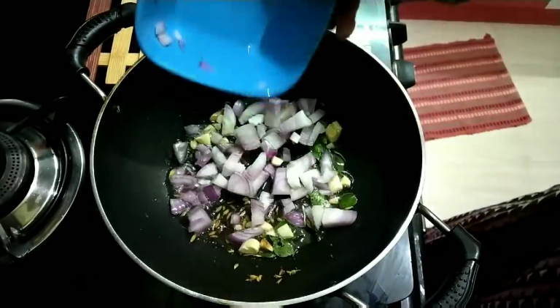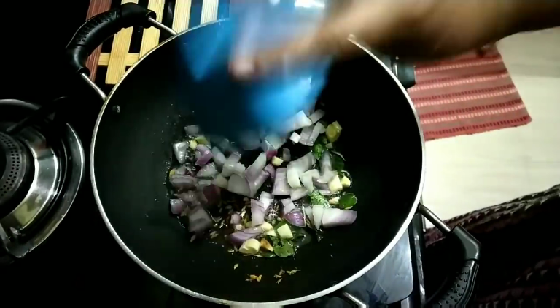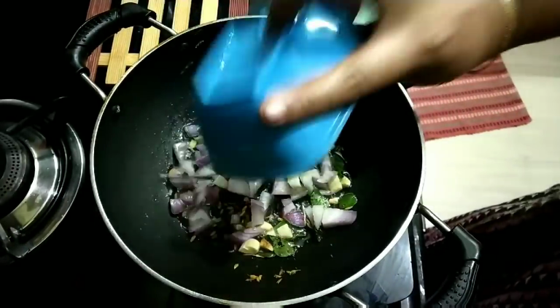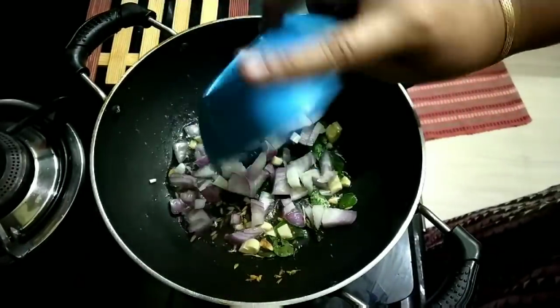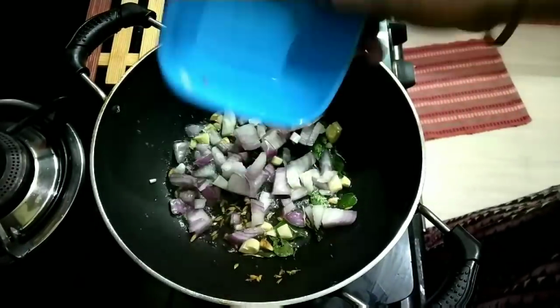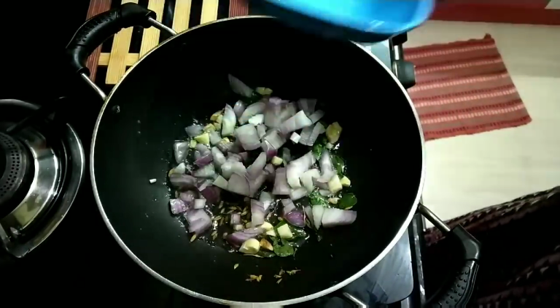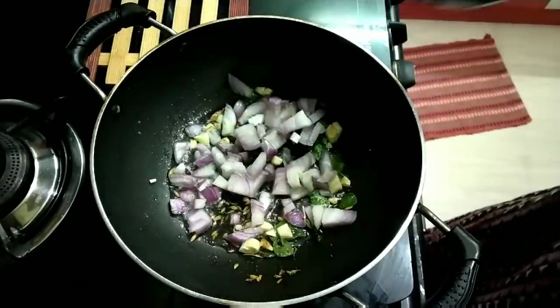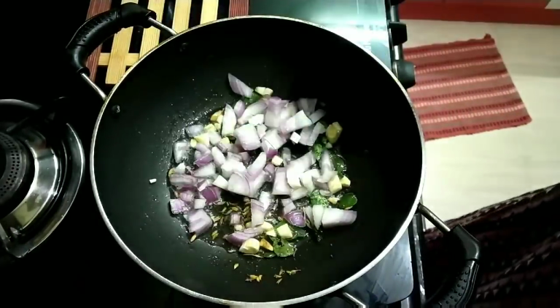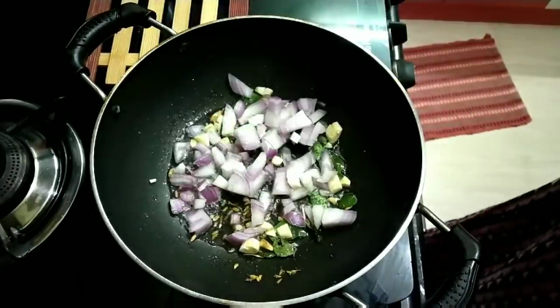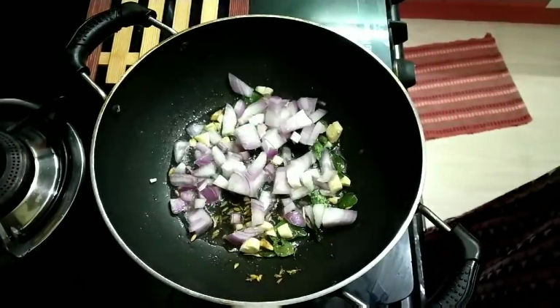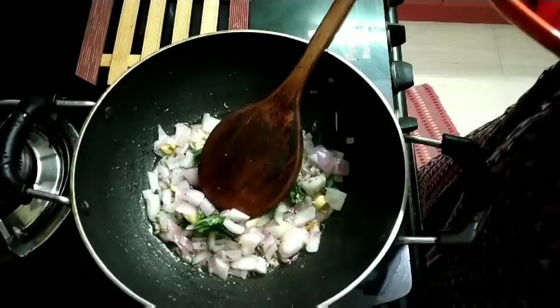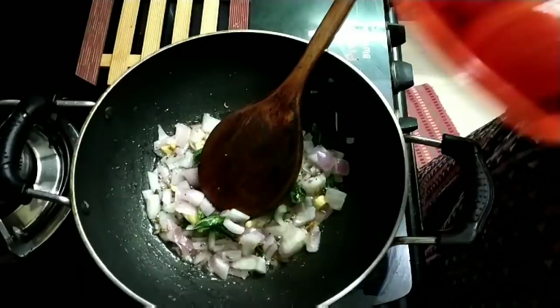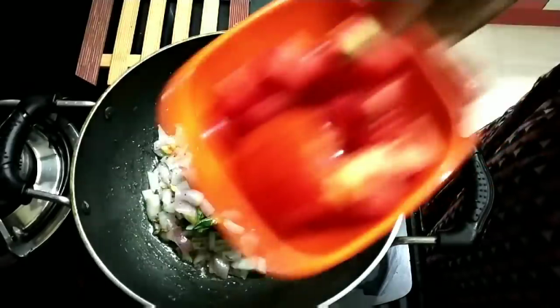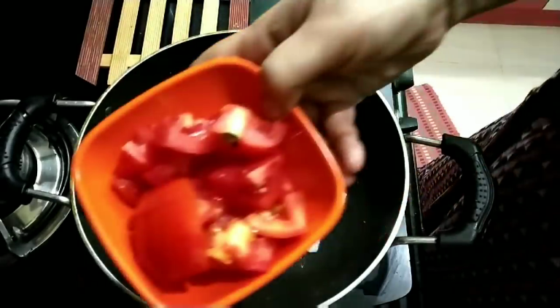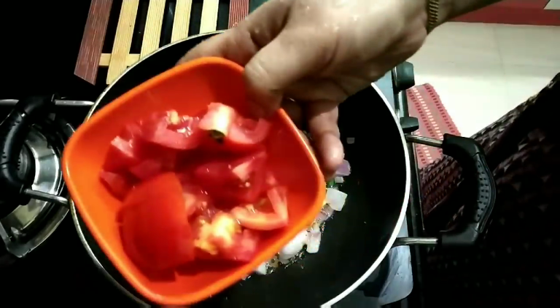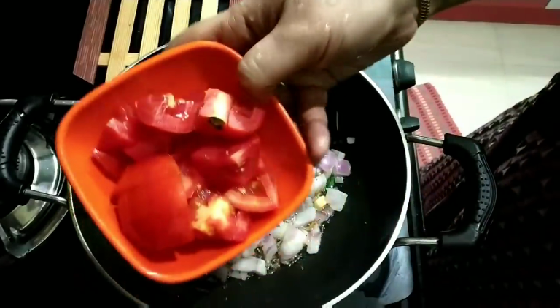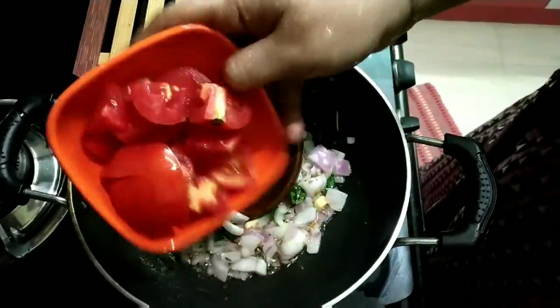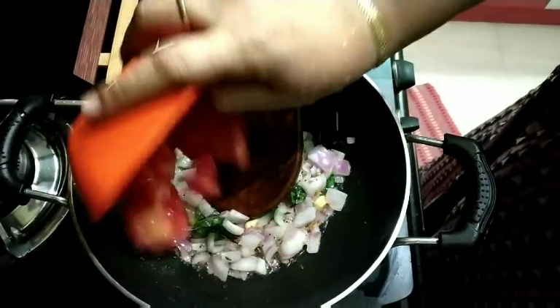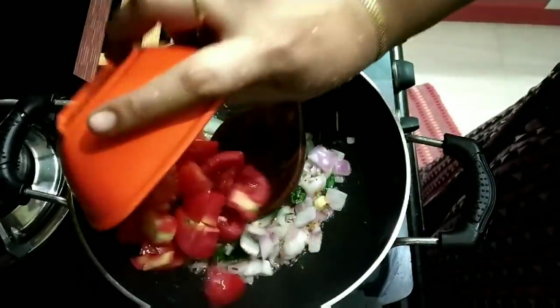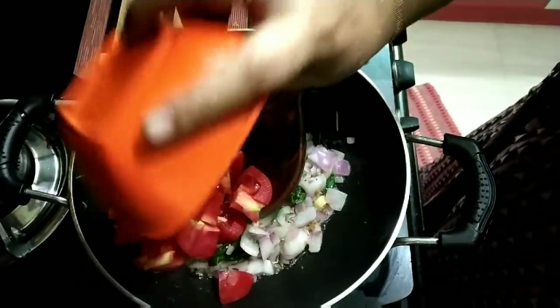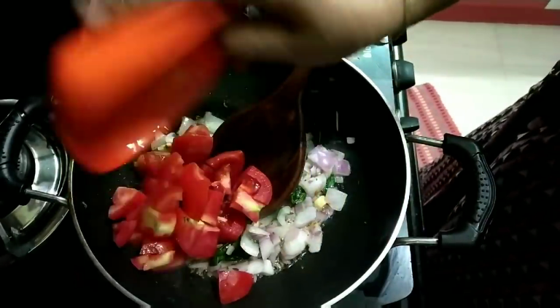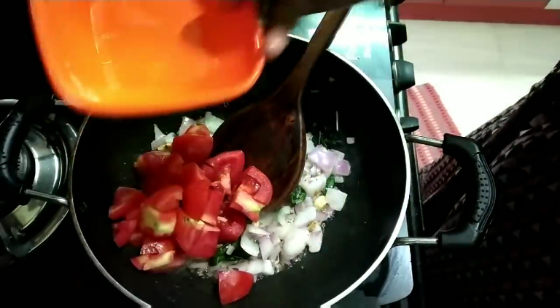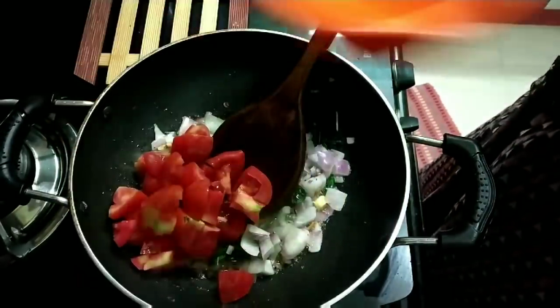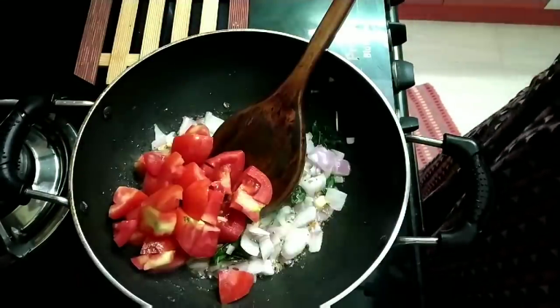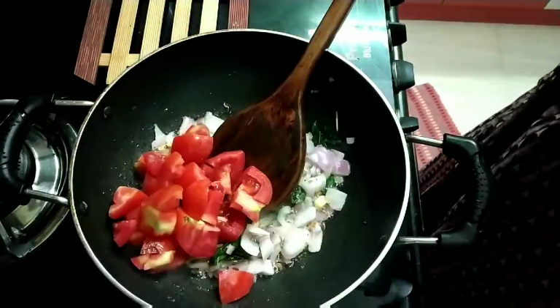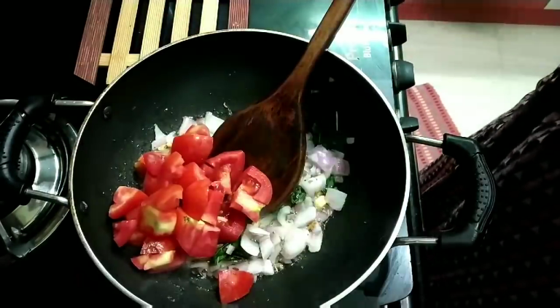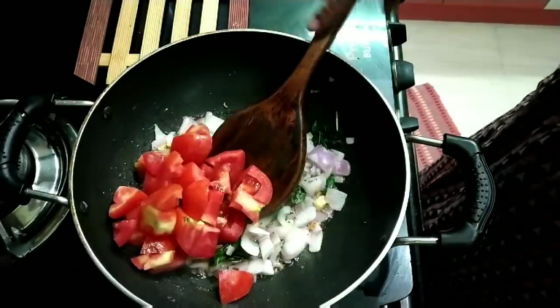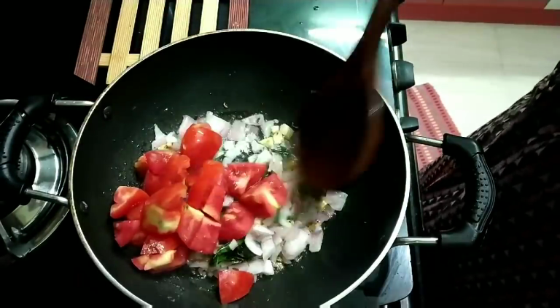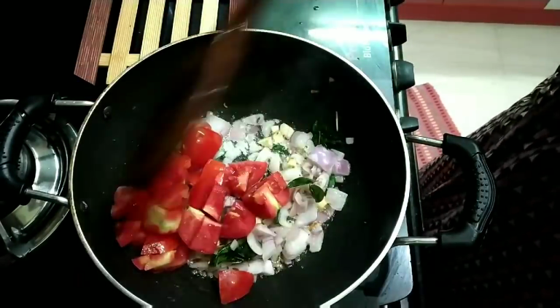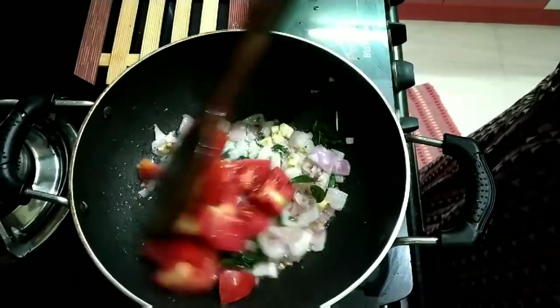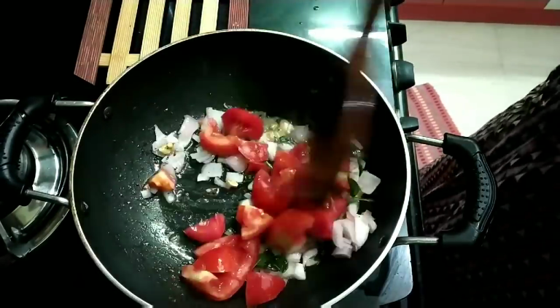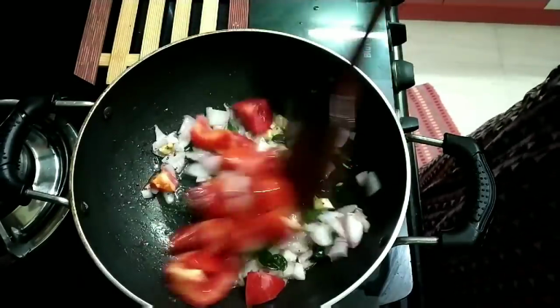You will pour in a spoon of water. You will make a spoon of water, then you will add a spoon. Now there will be a spoon of water.